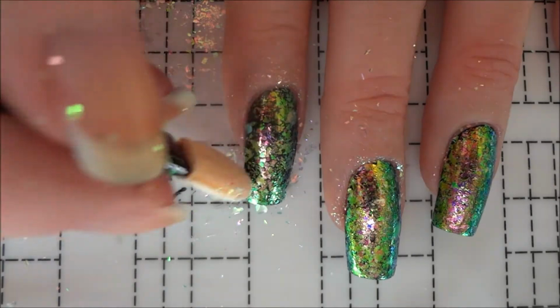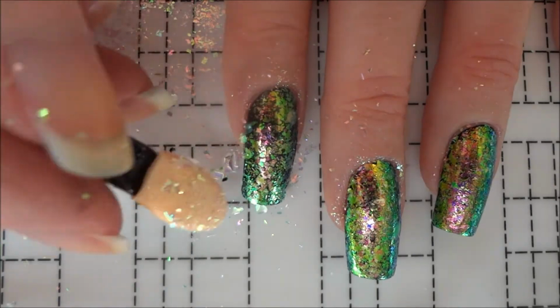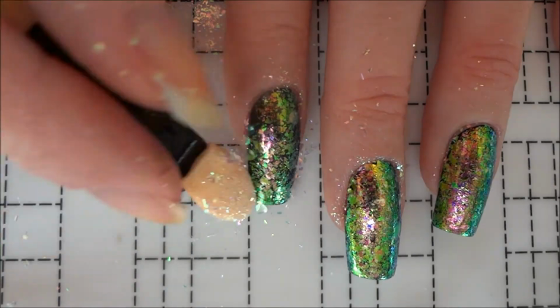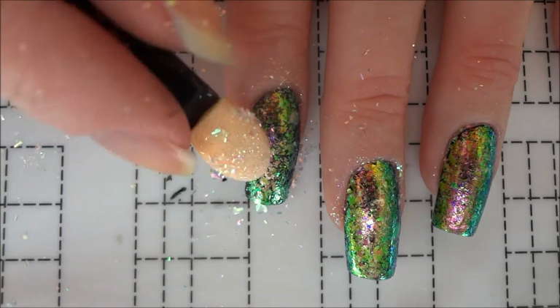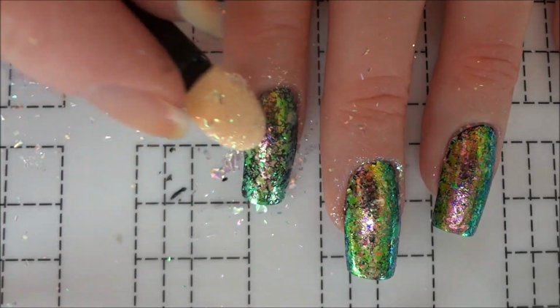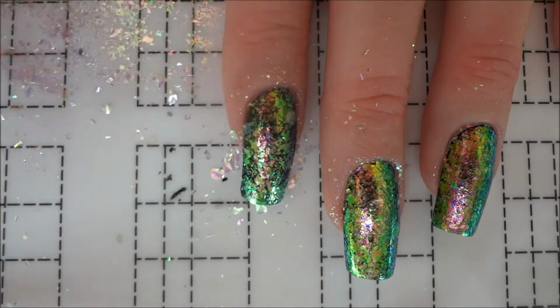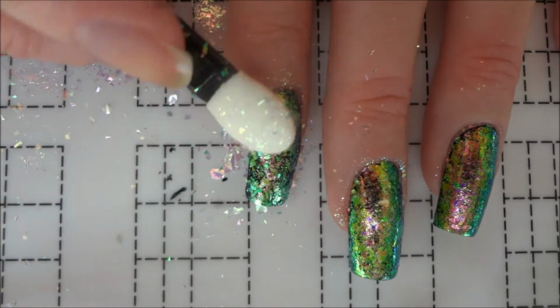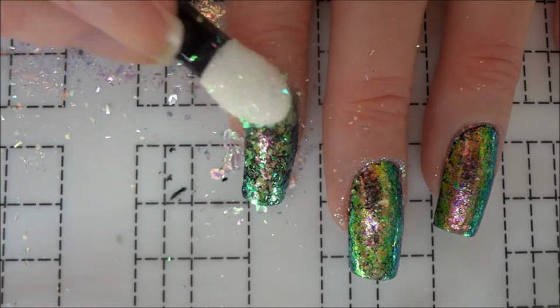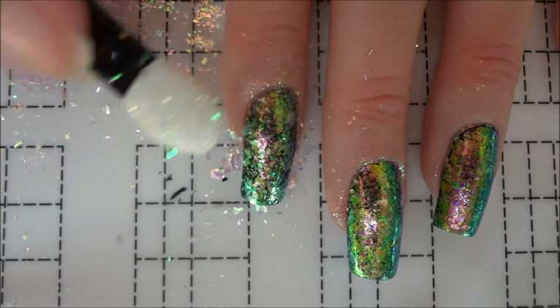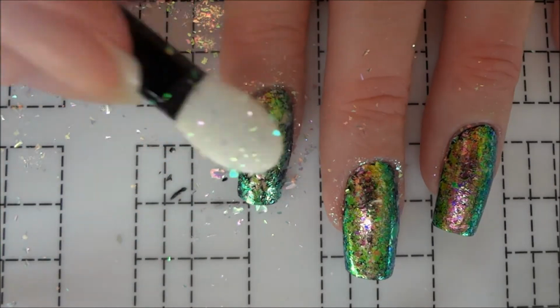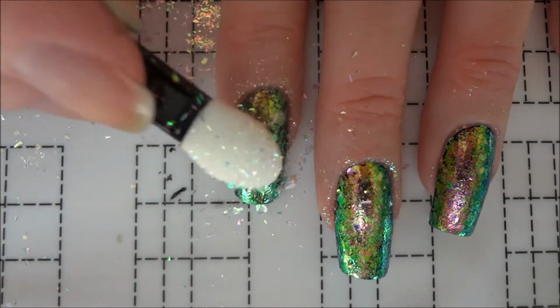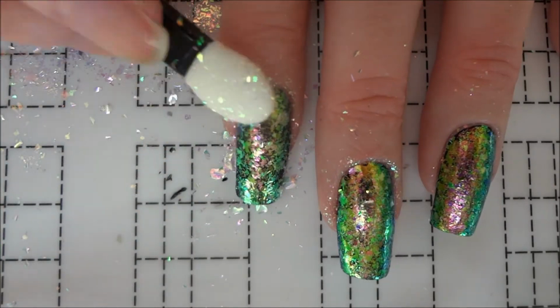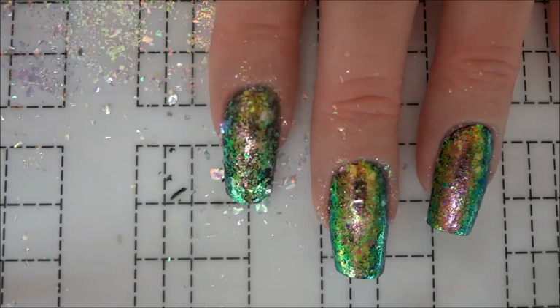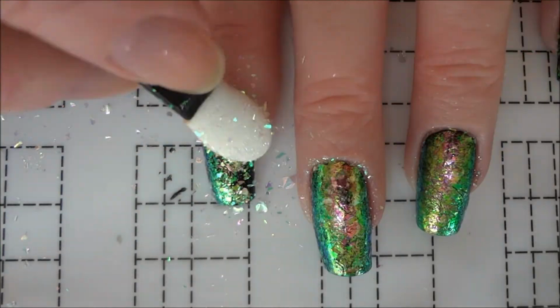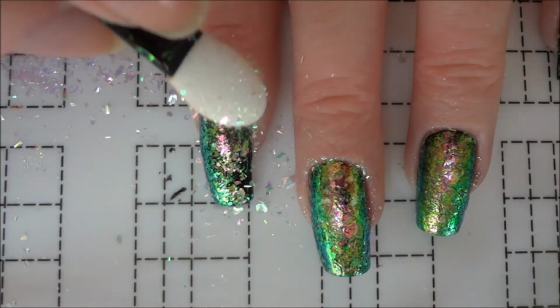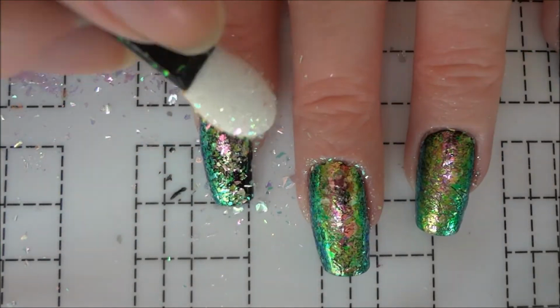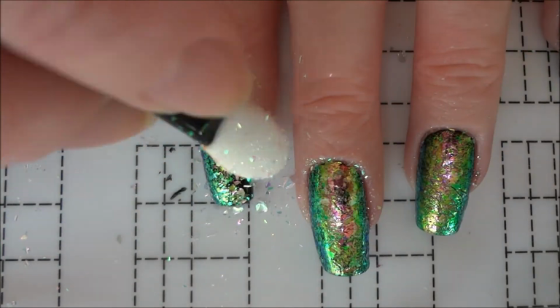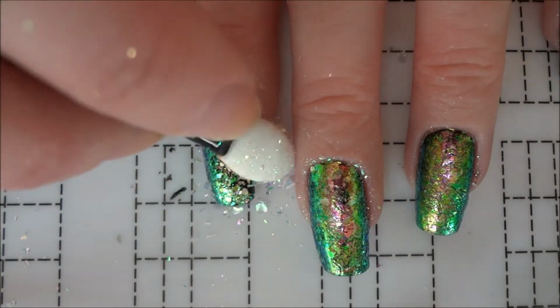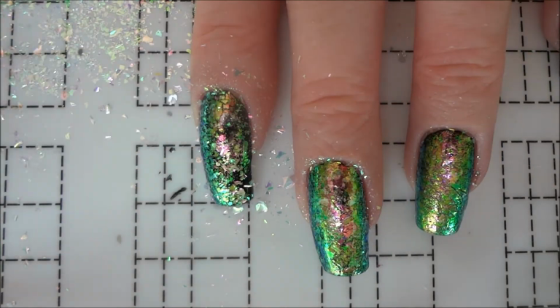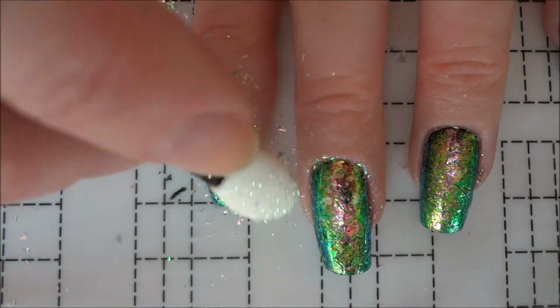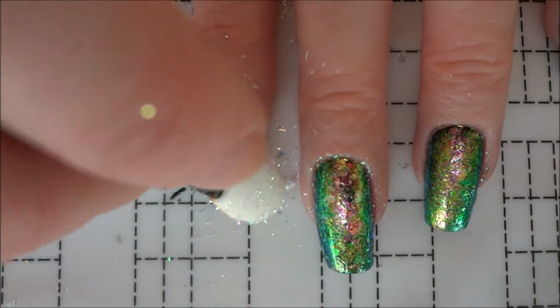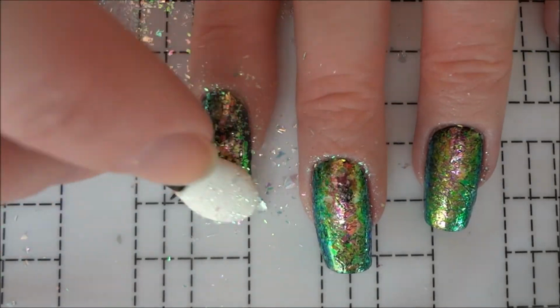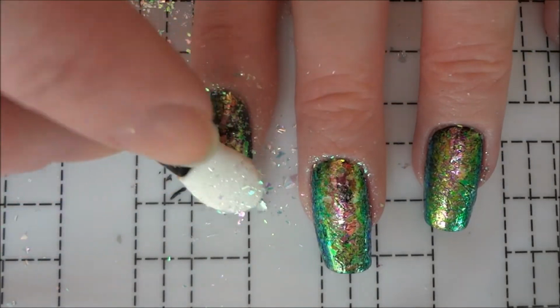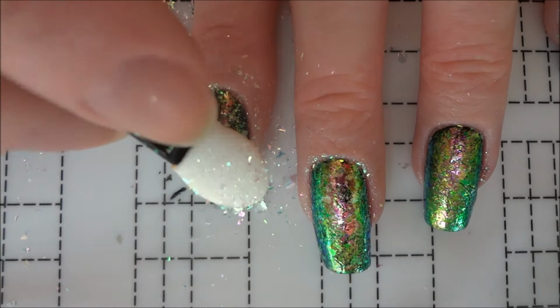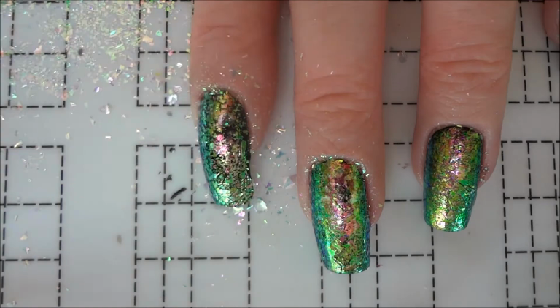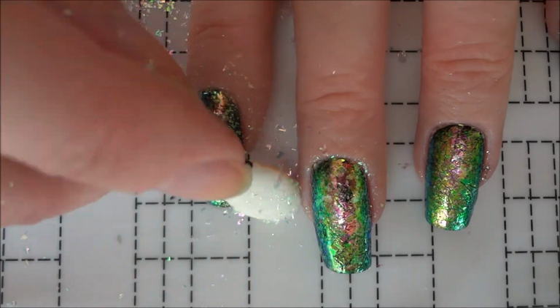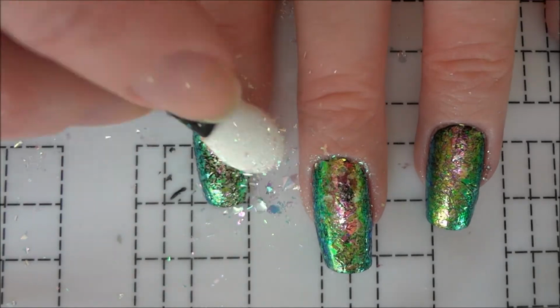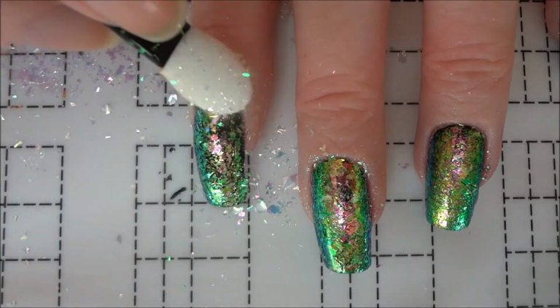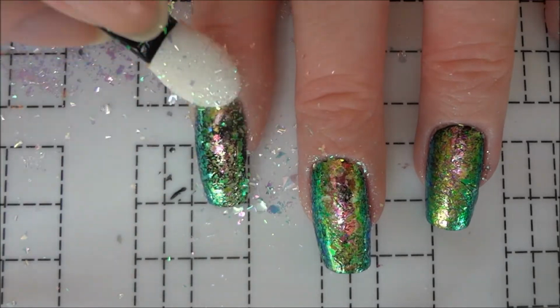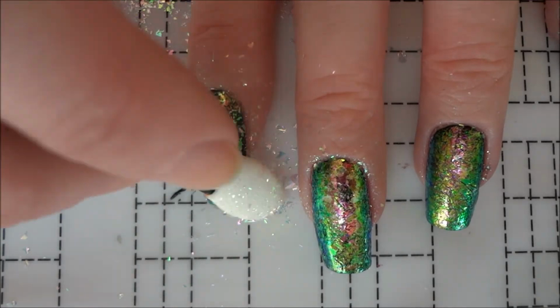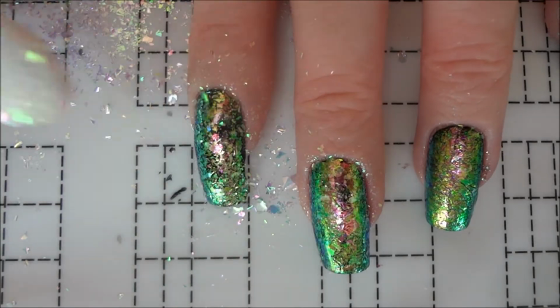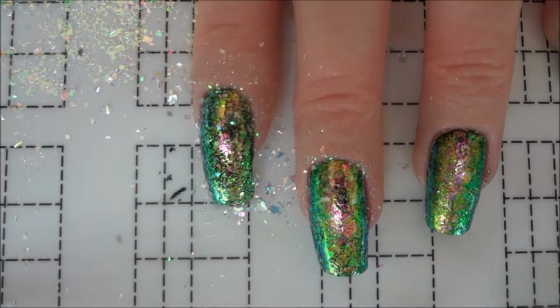If you don't have loose iridescent flakes, you could also use a flaky or multichrome polish as your base.